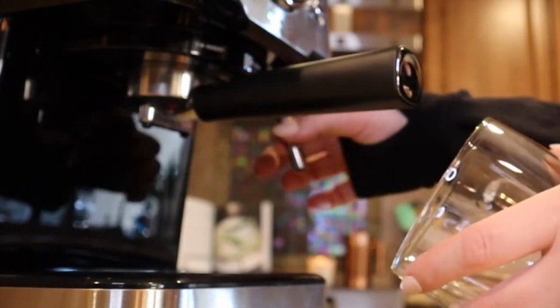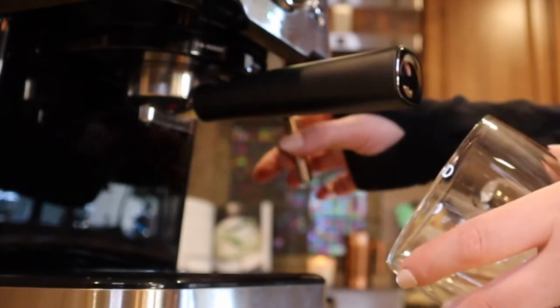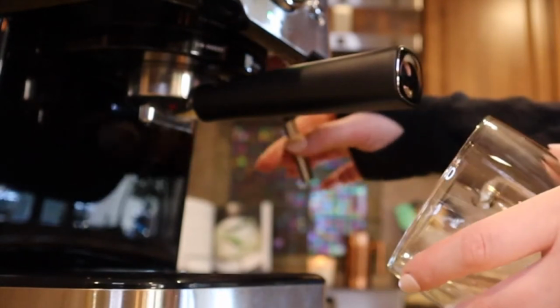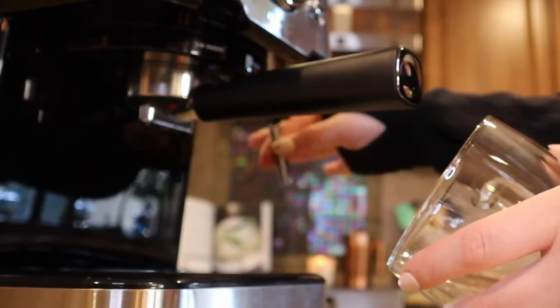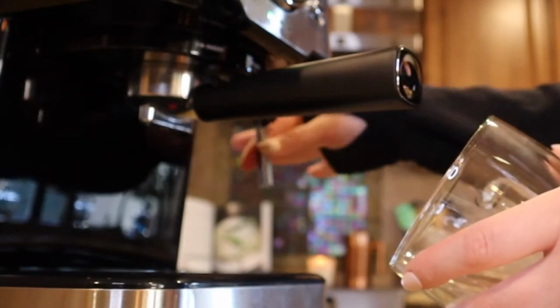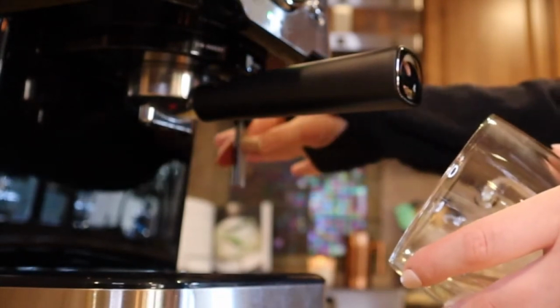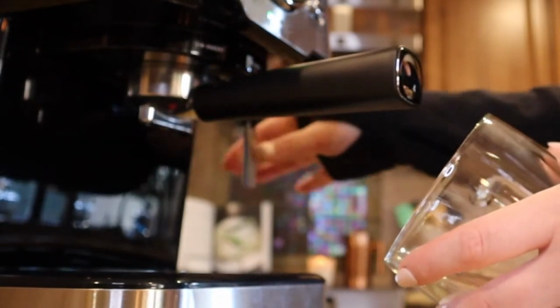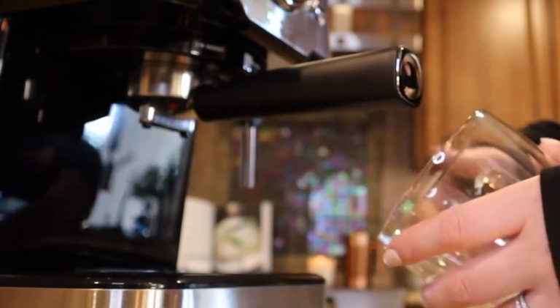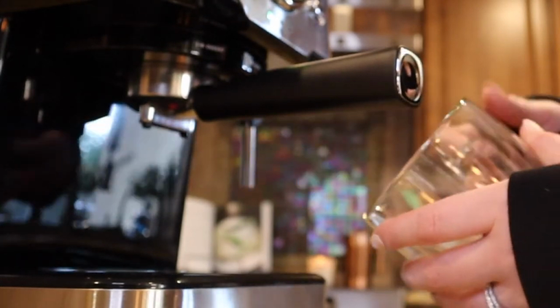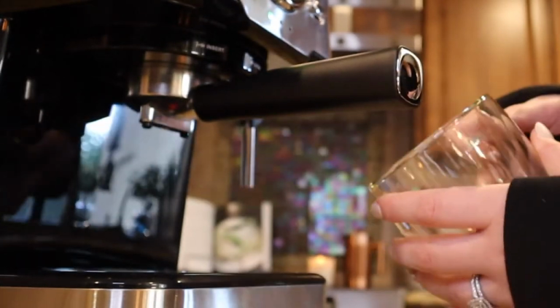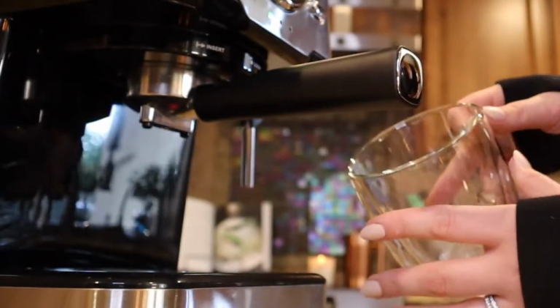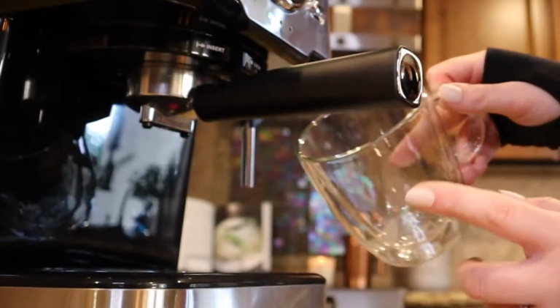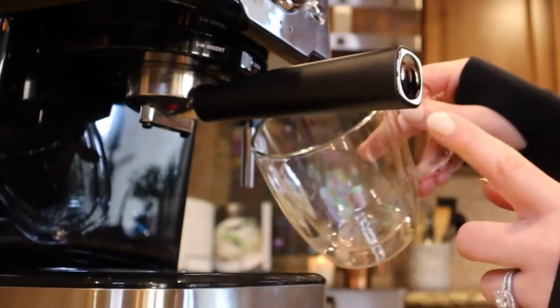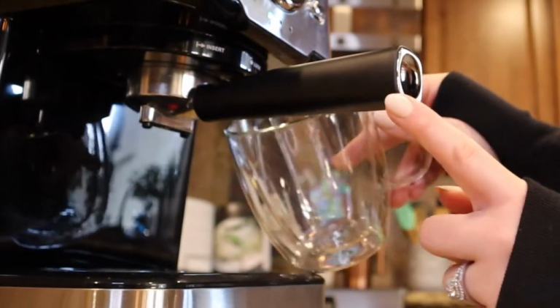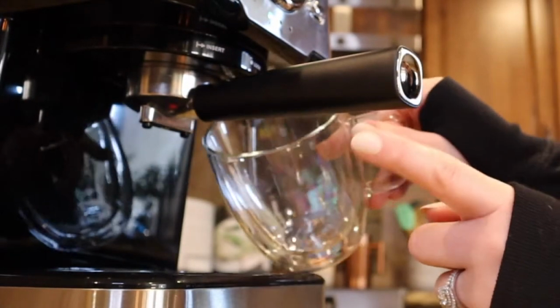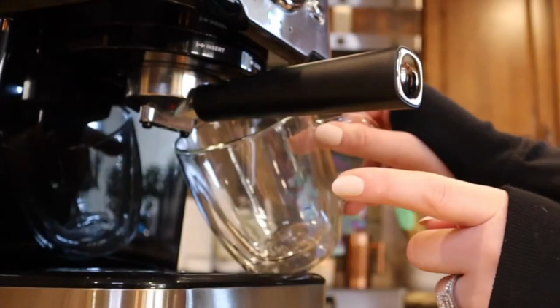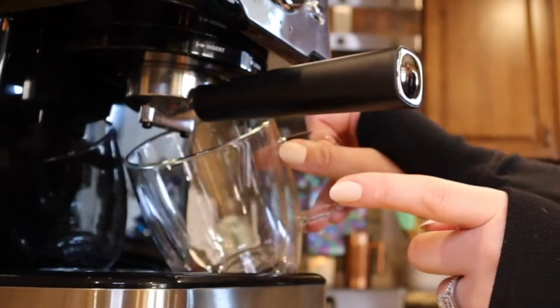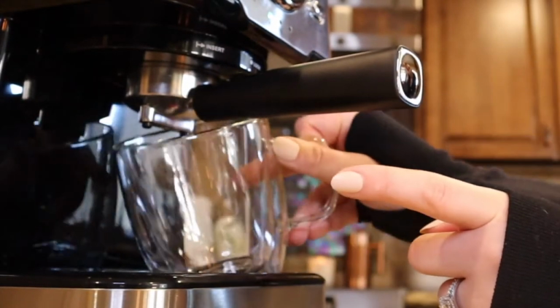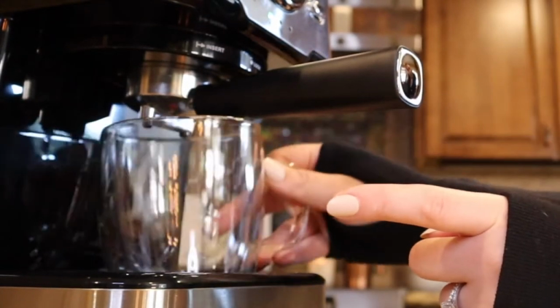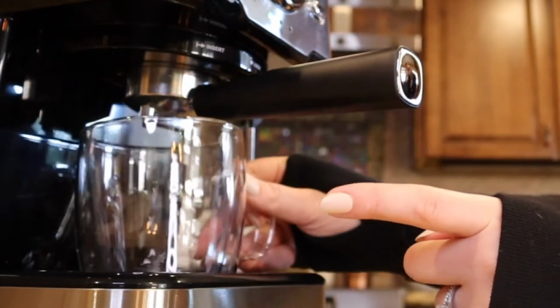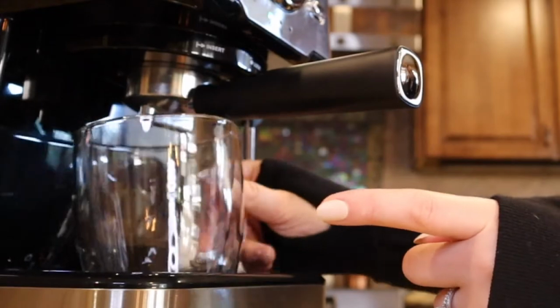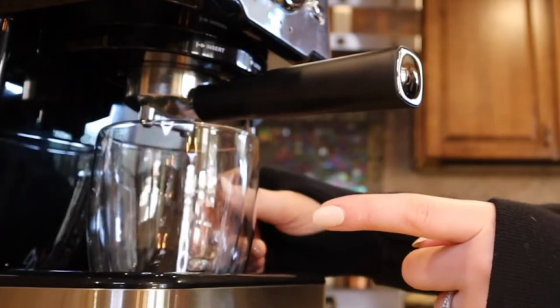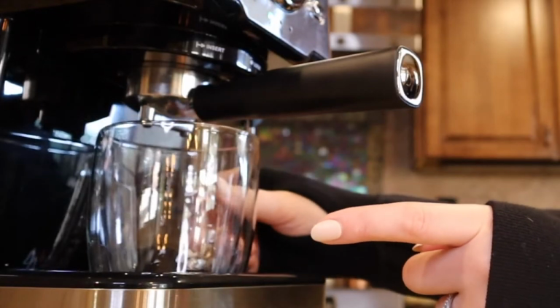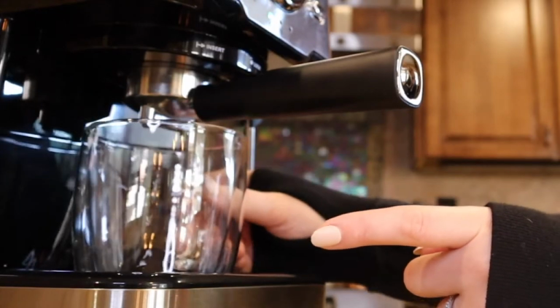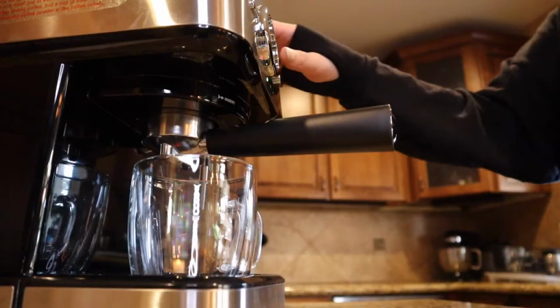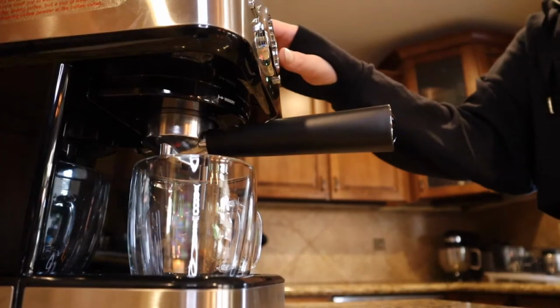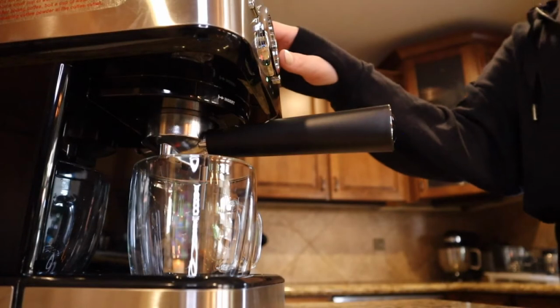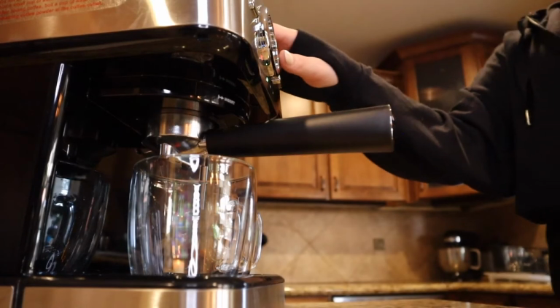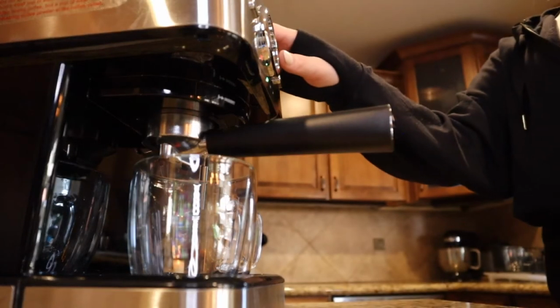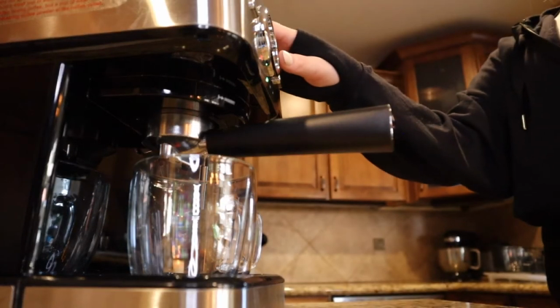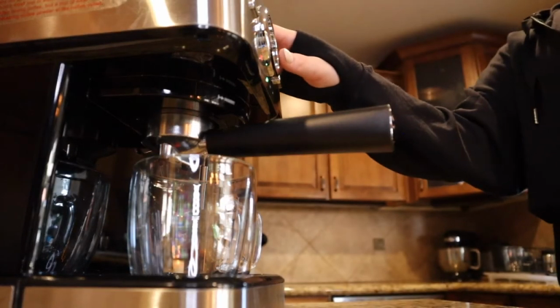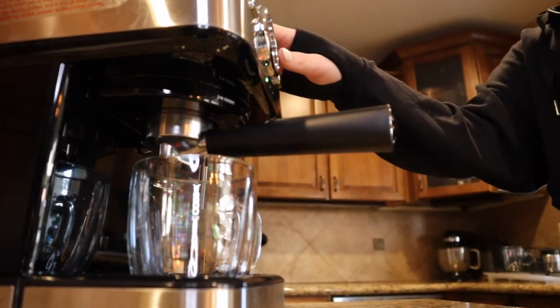I'm gonna move the milk frother. All right, I'm gonna click make espresso.